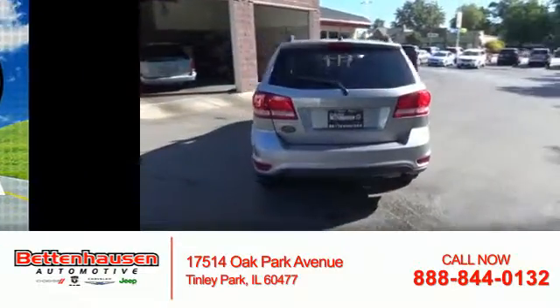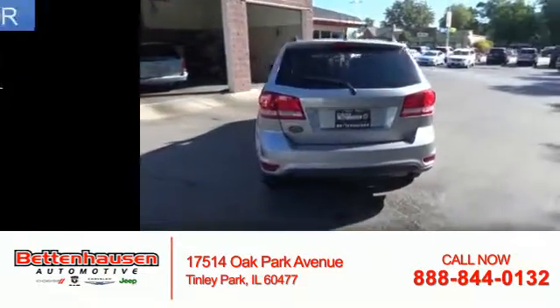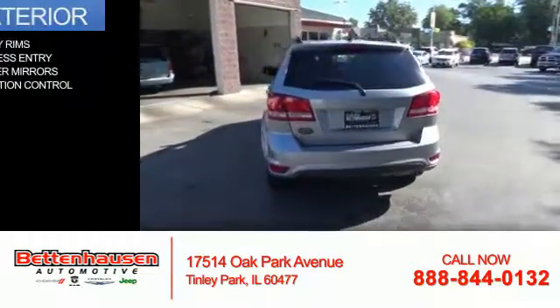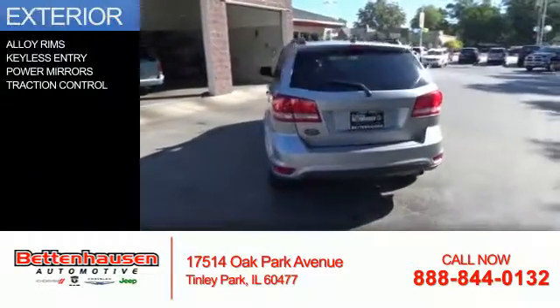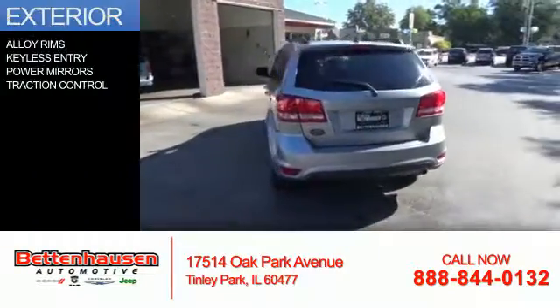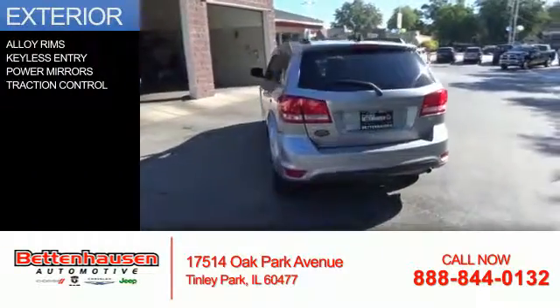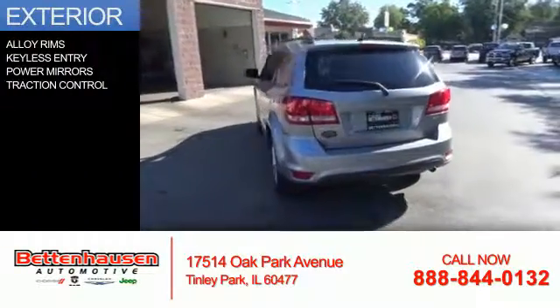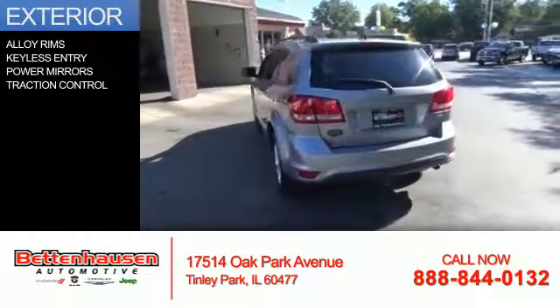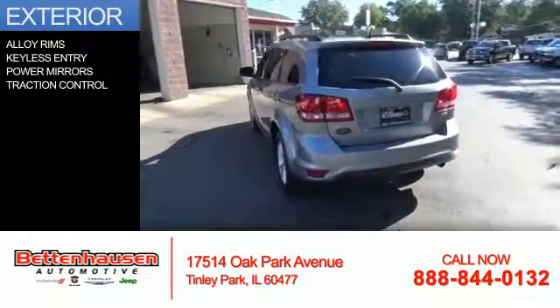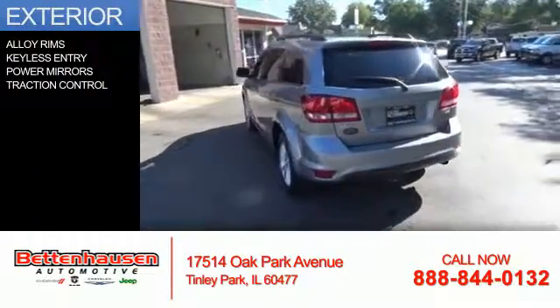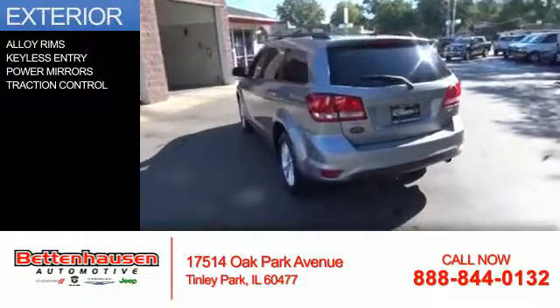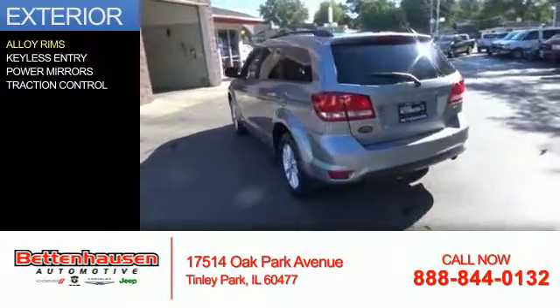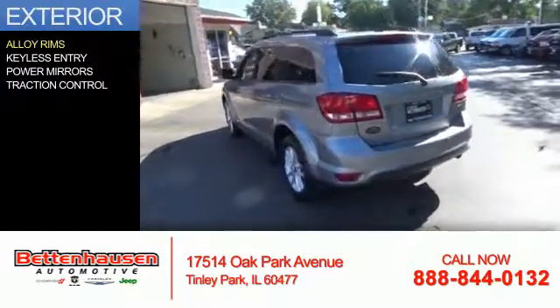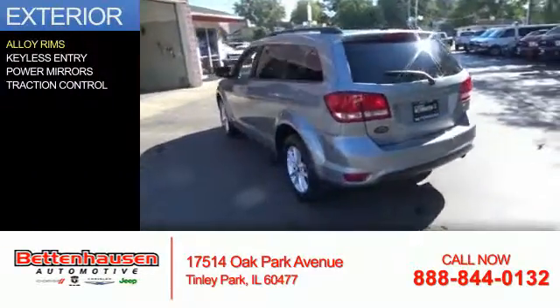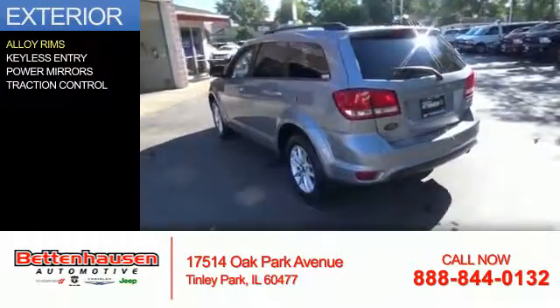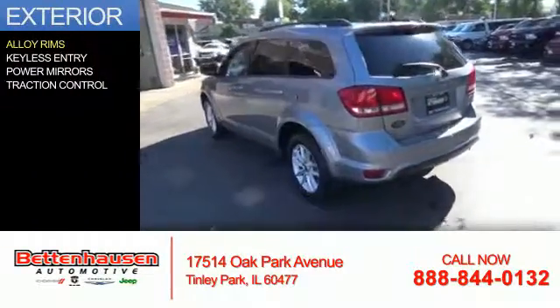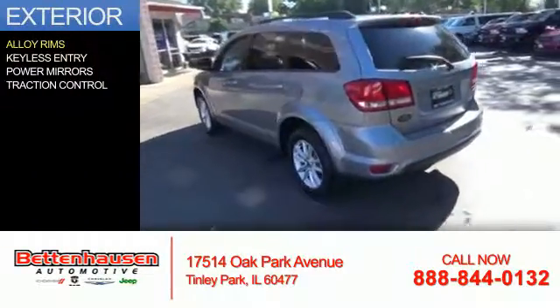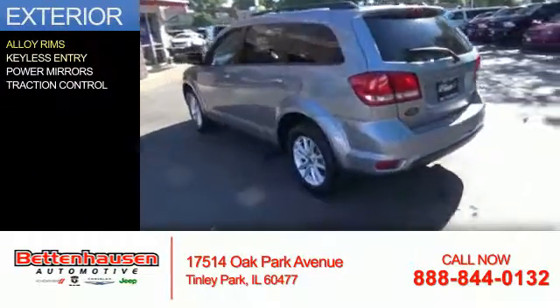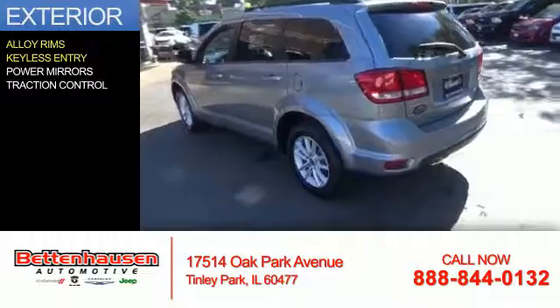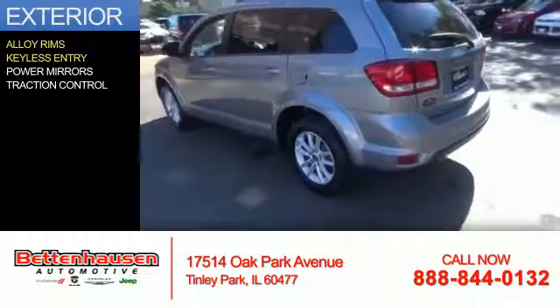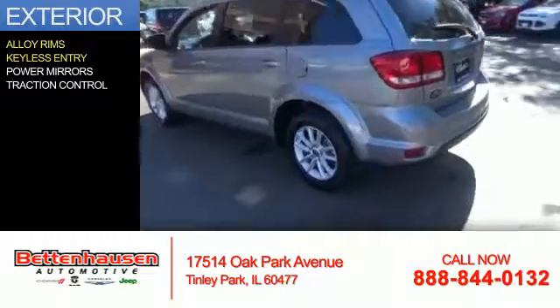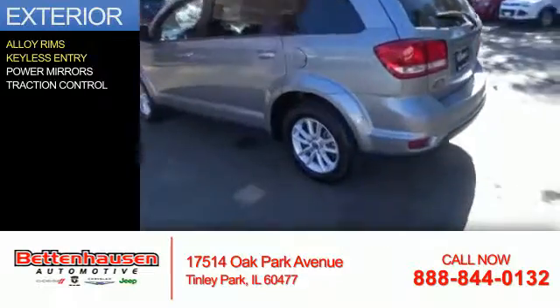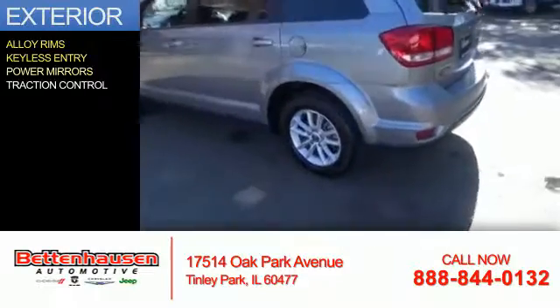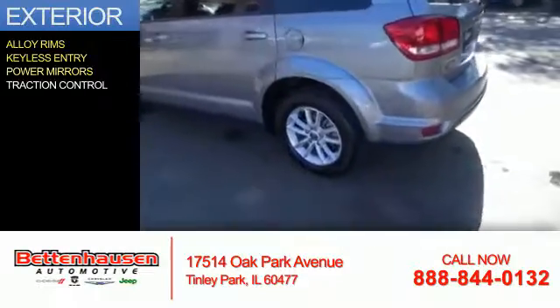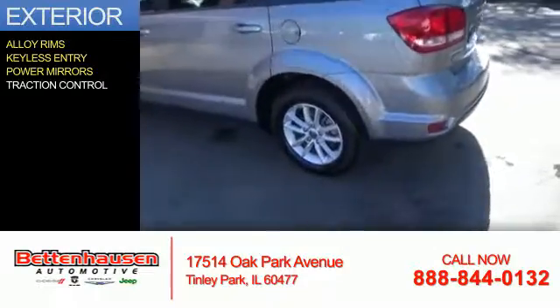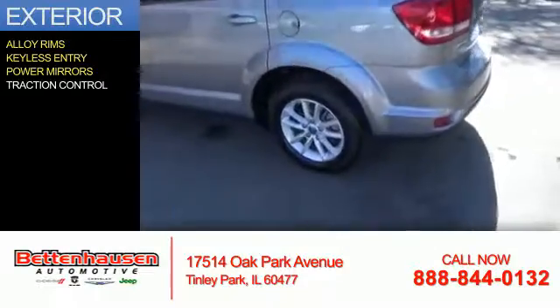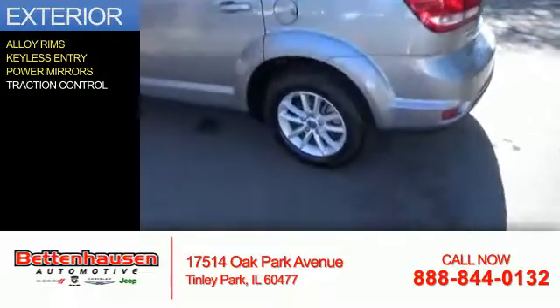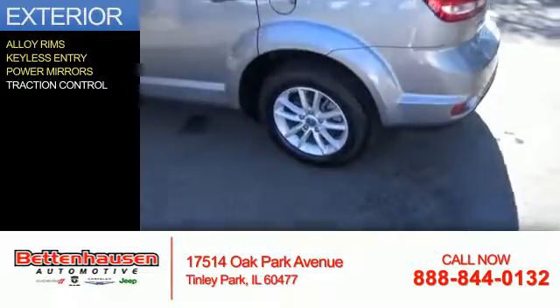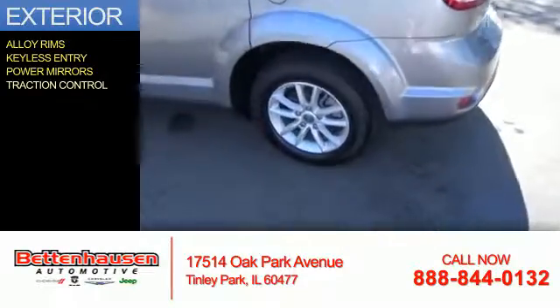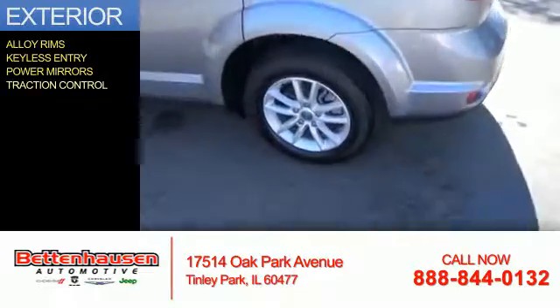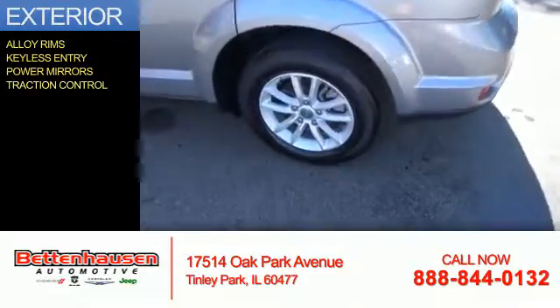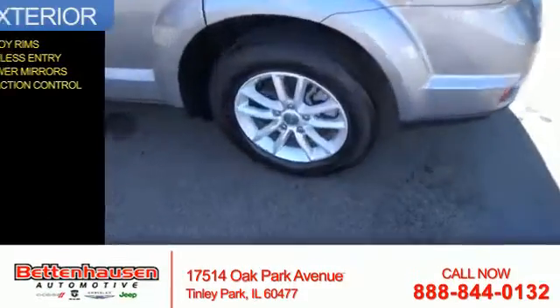The features include alloy rims, keyless entry, power mirrors, and traction control.